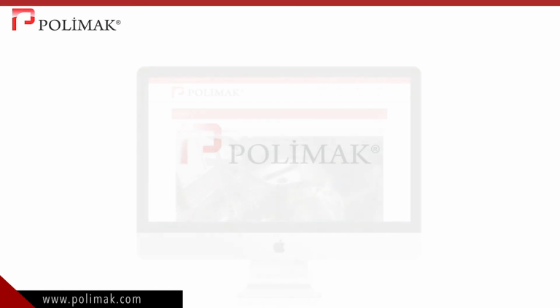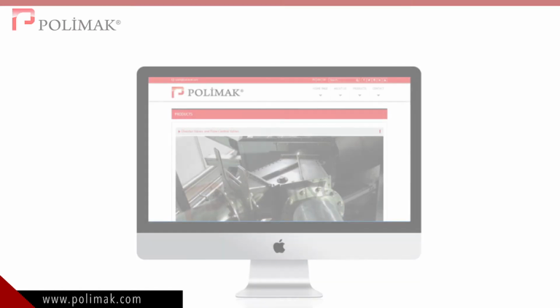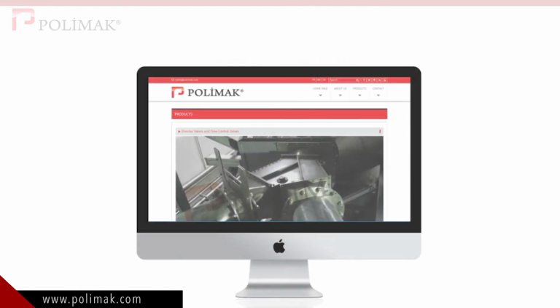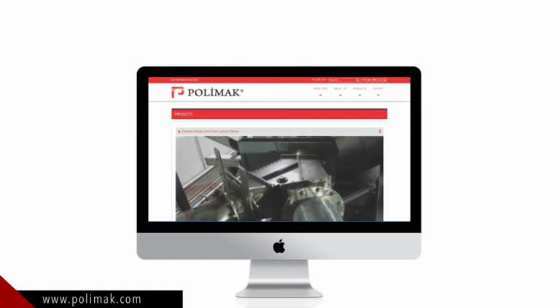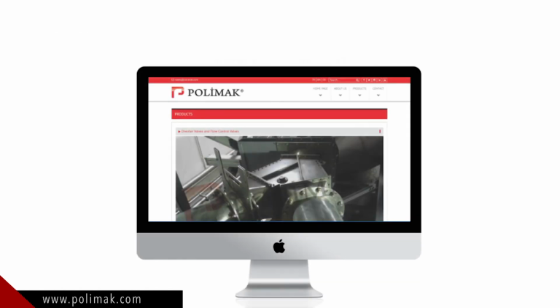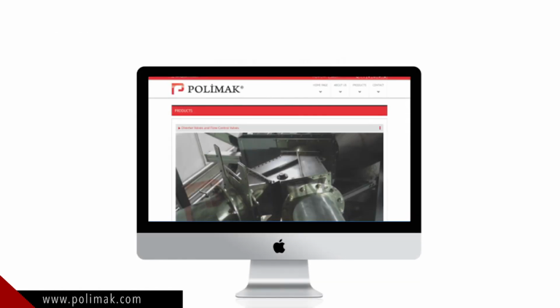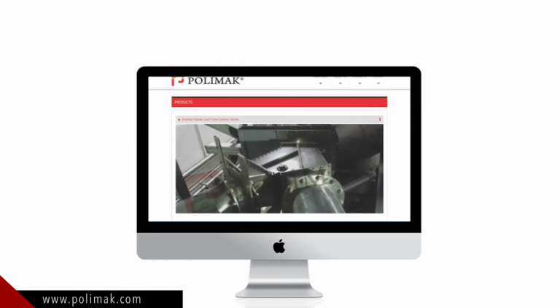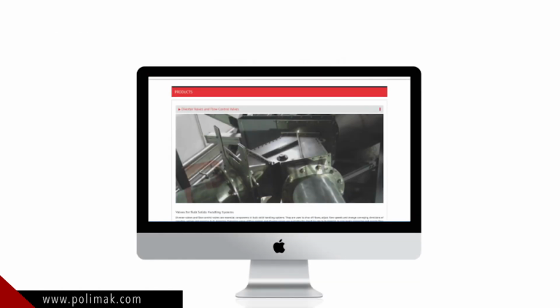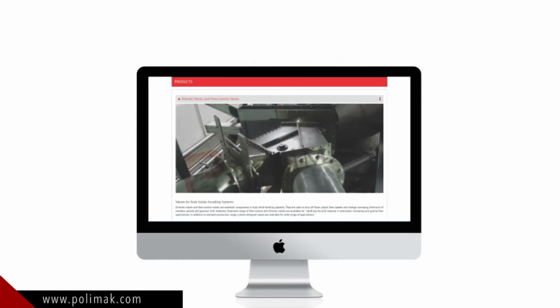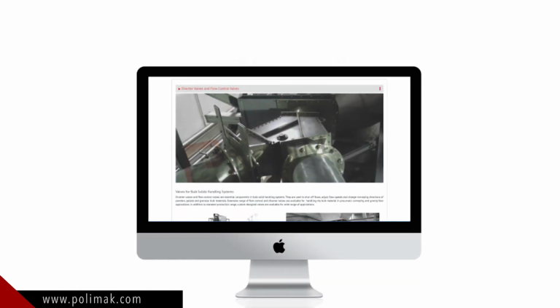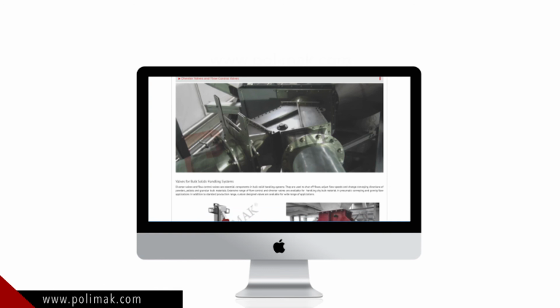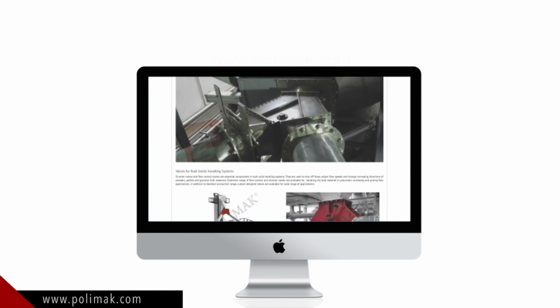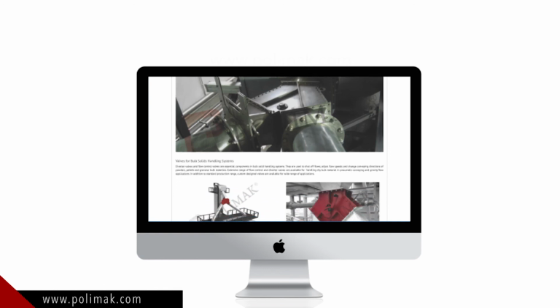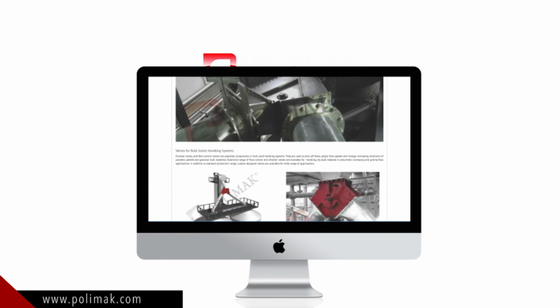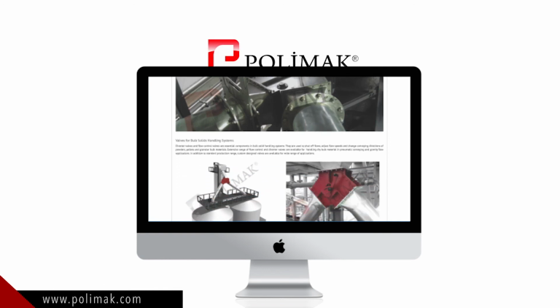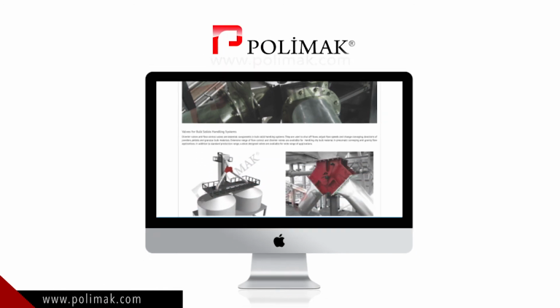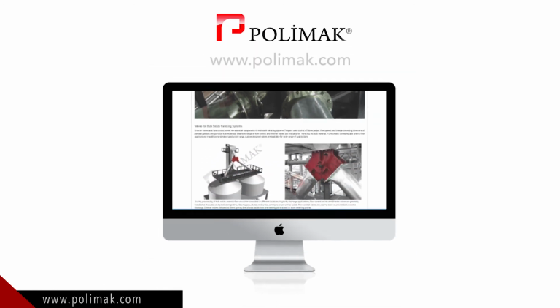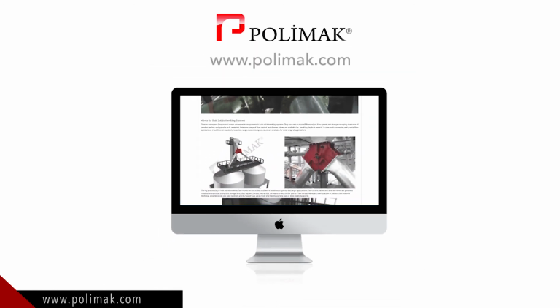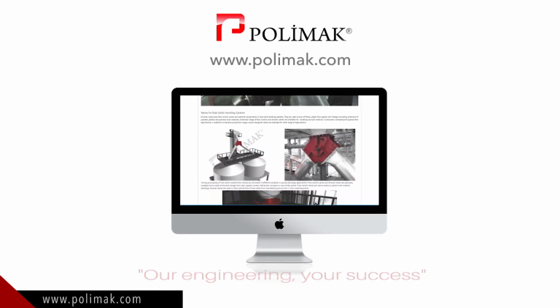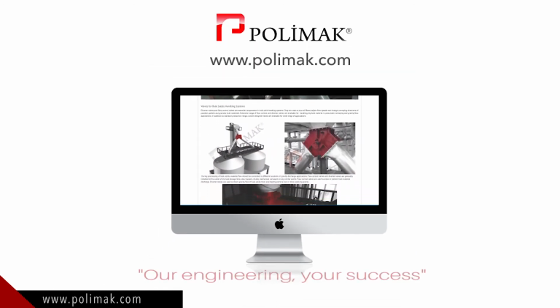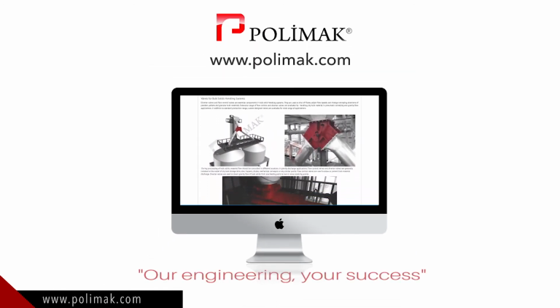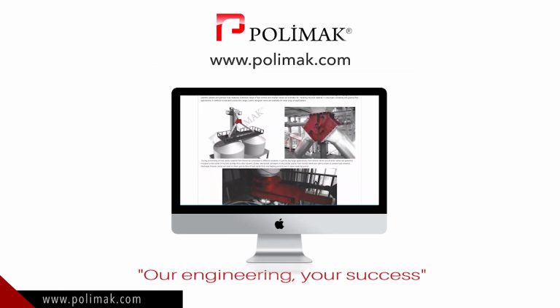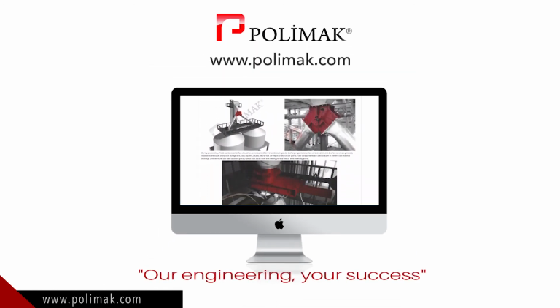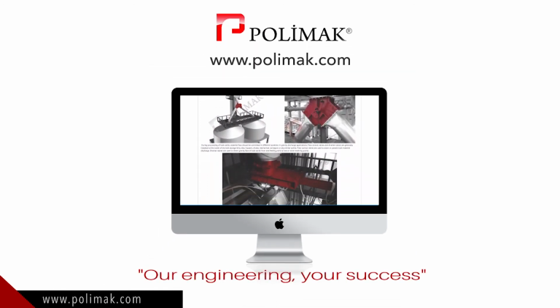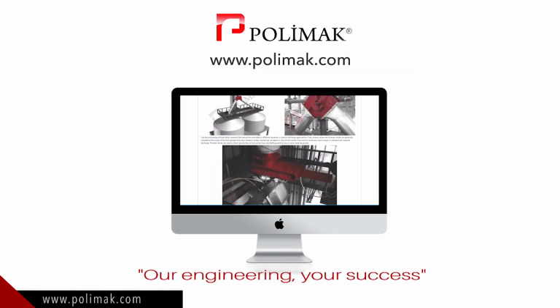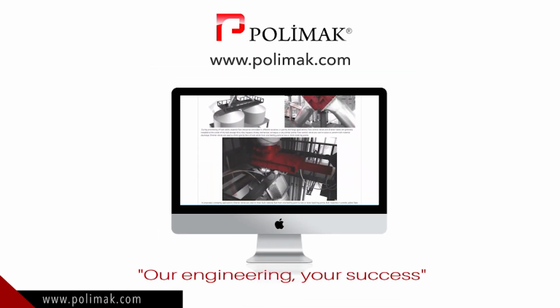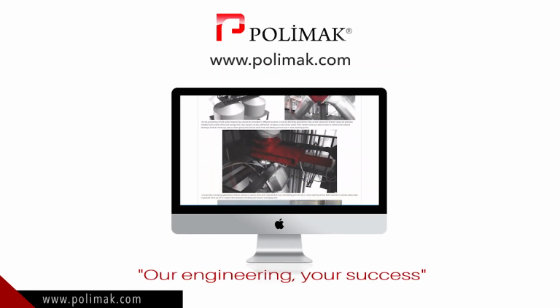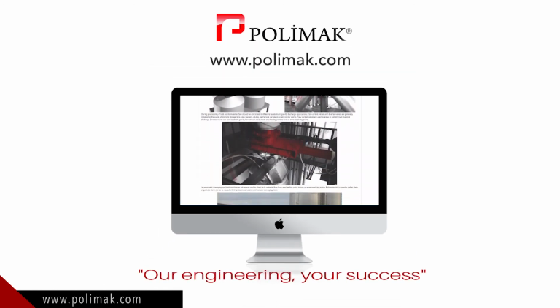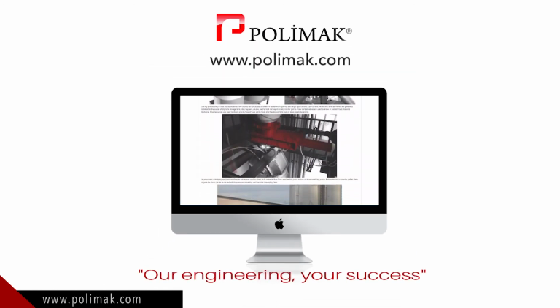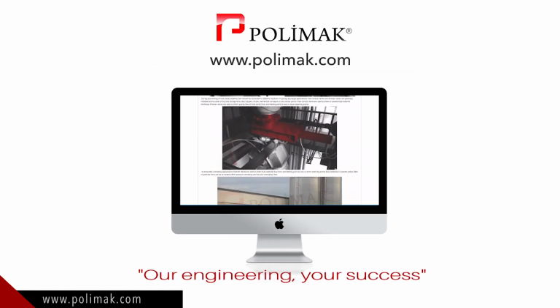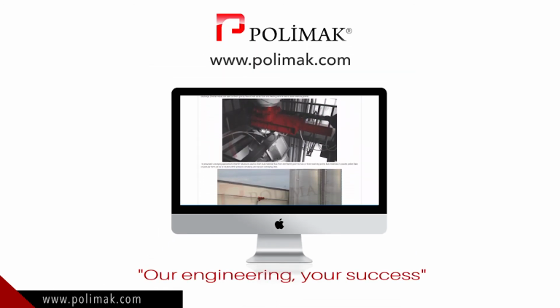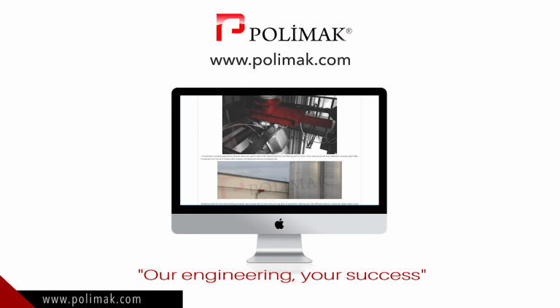Please visit our website for detailed information about diverter valves. Polymuc — Our engineering. Your success.